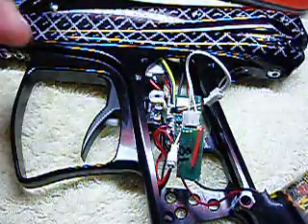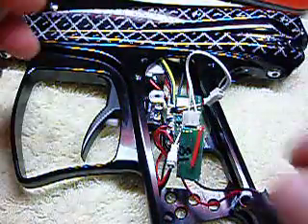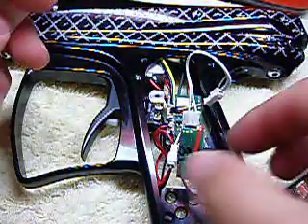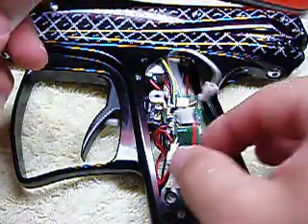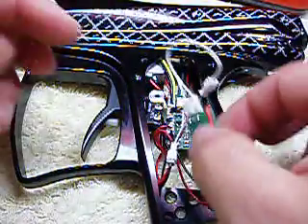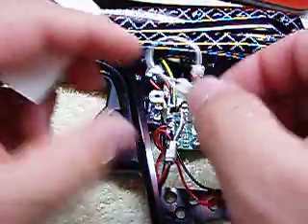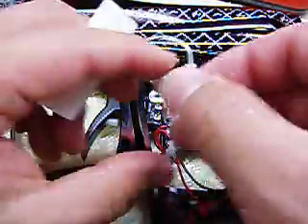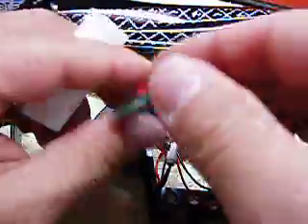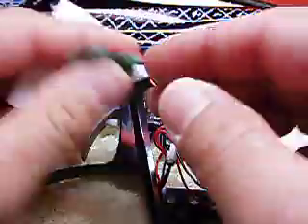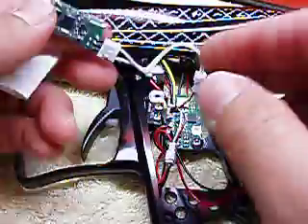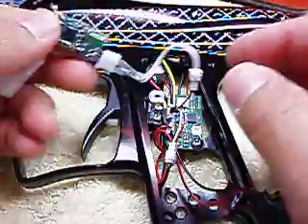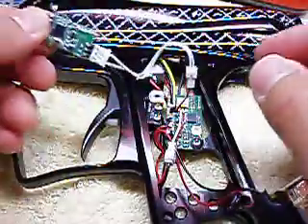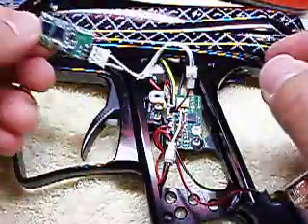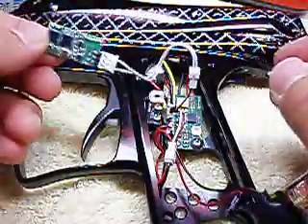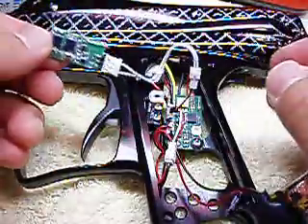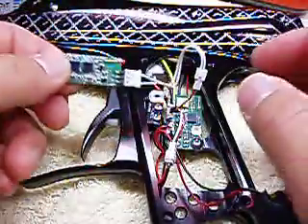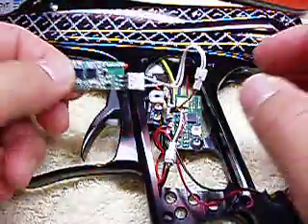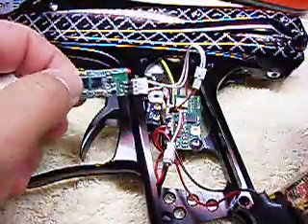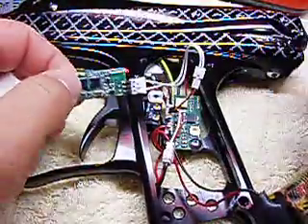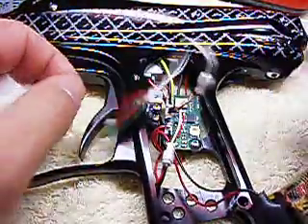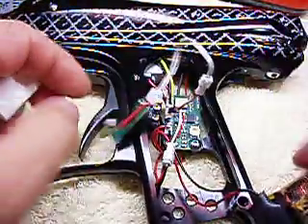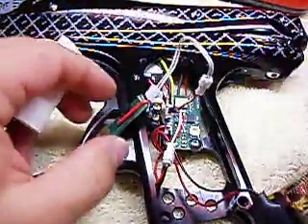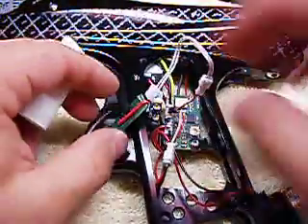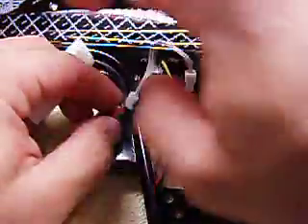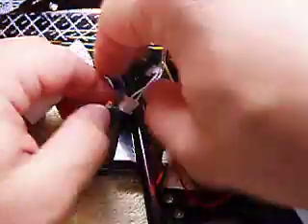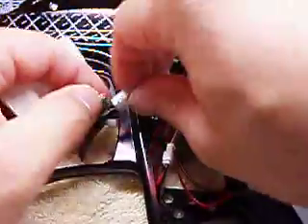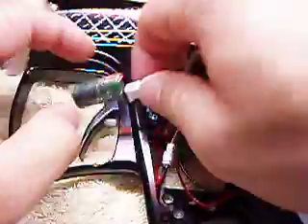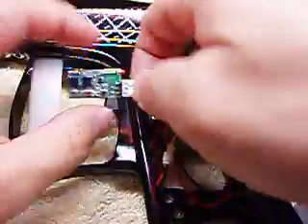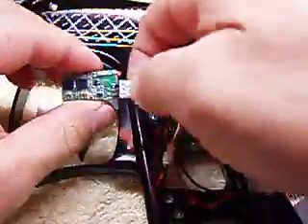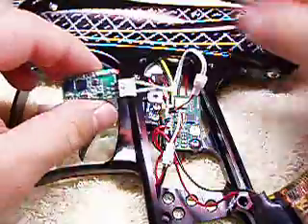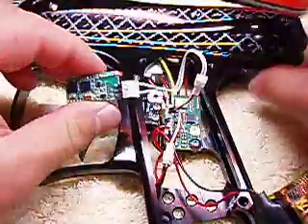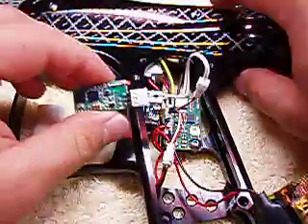And that's pretty much ready to go. To test it out, turn it on.